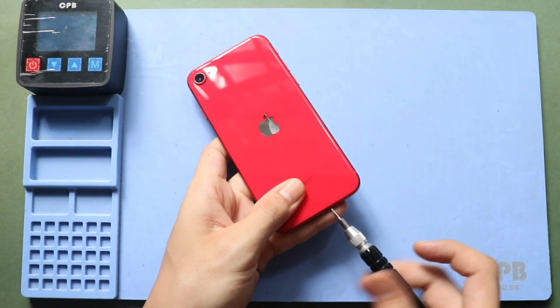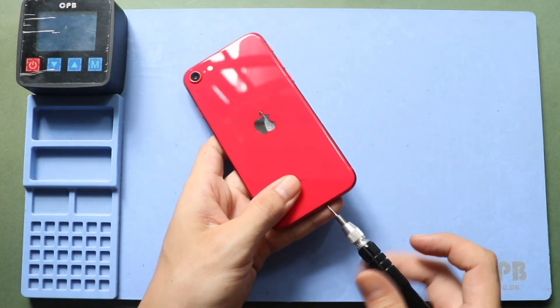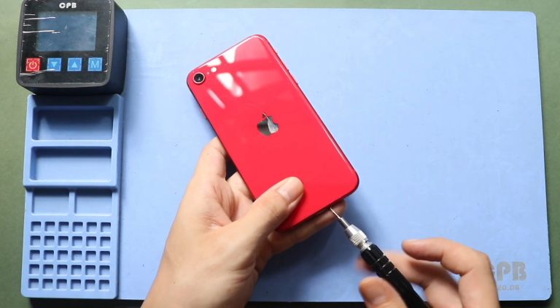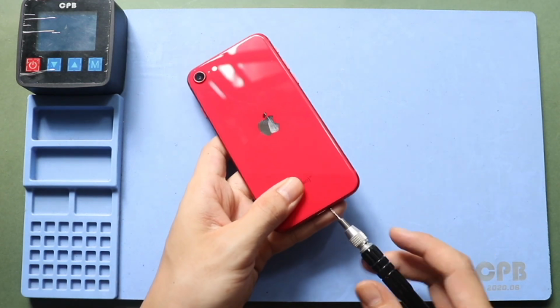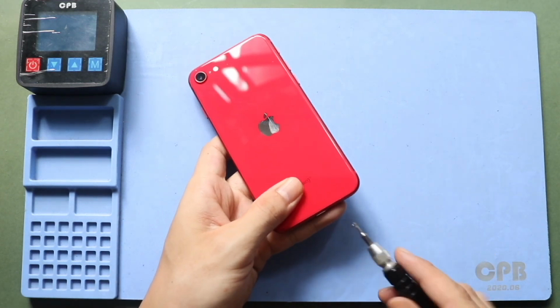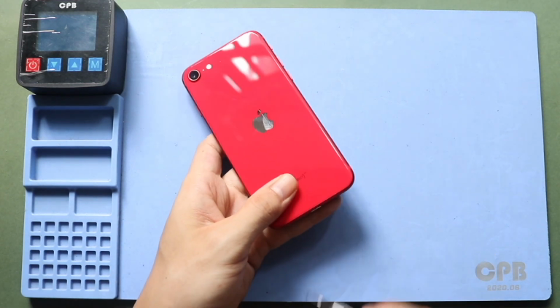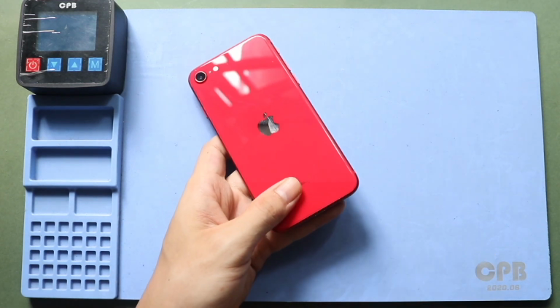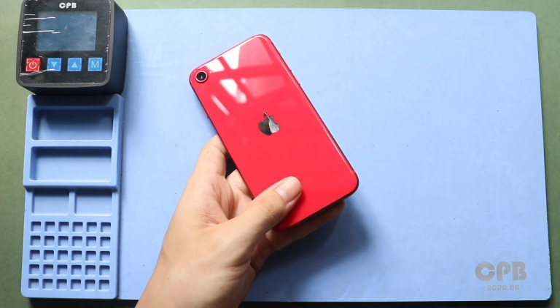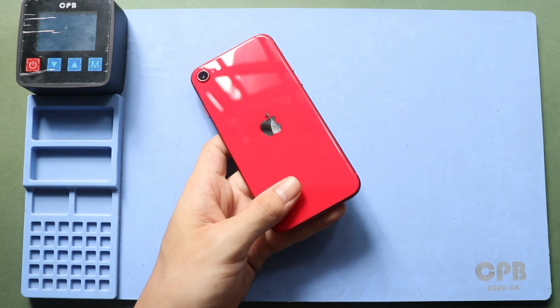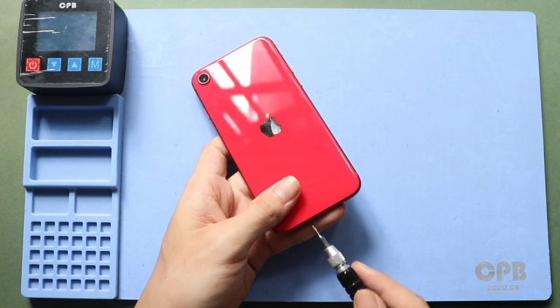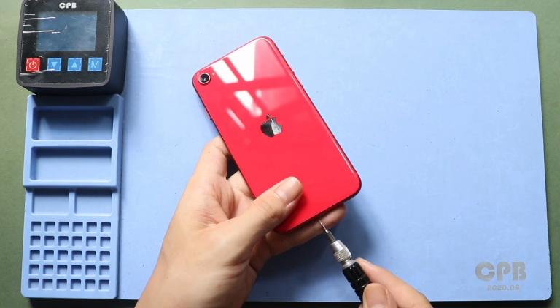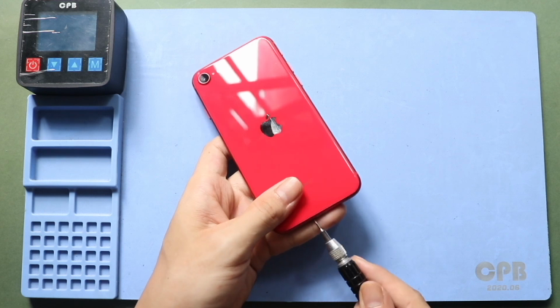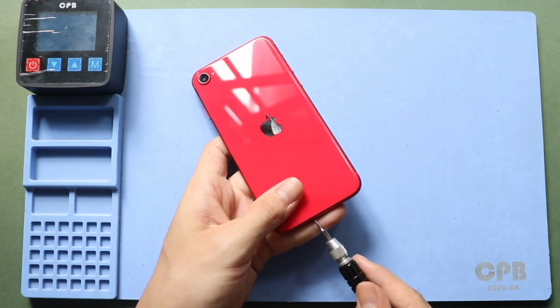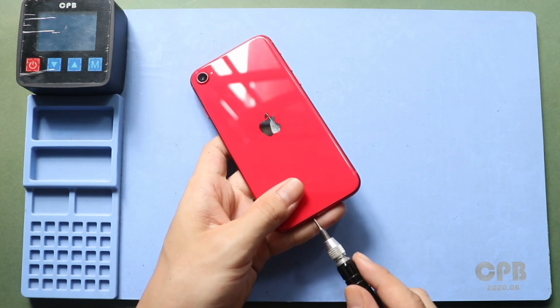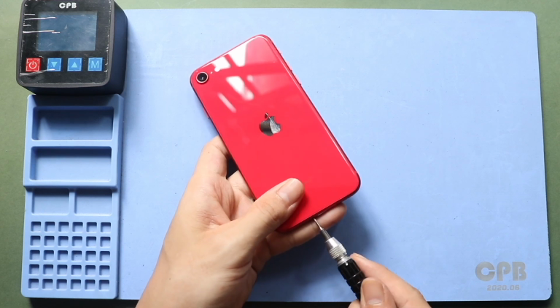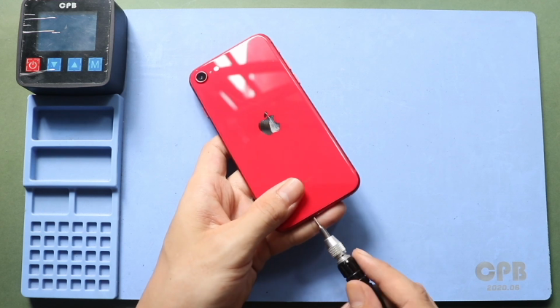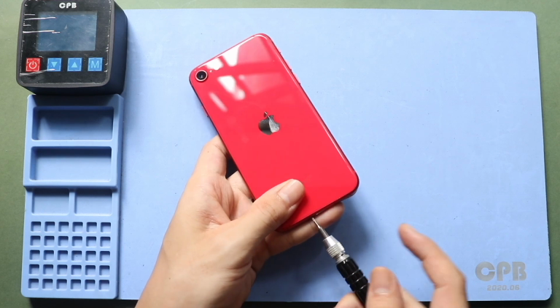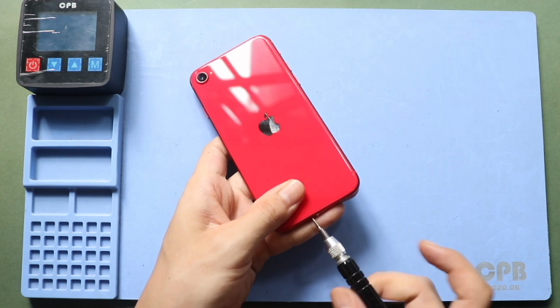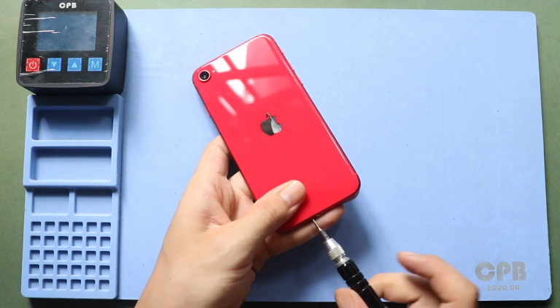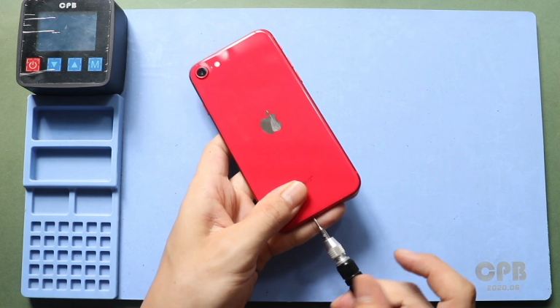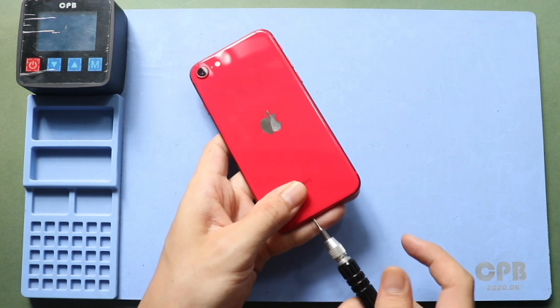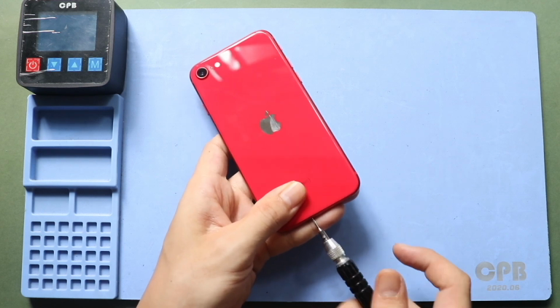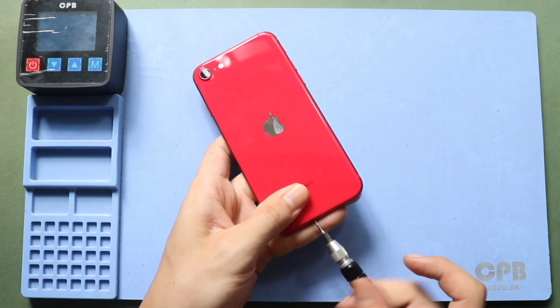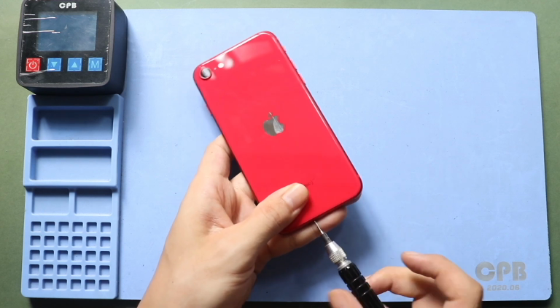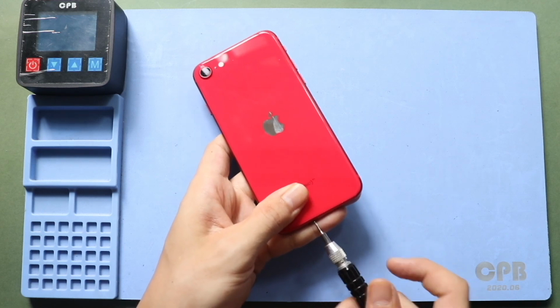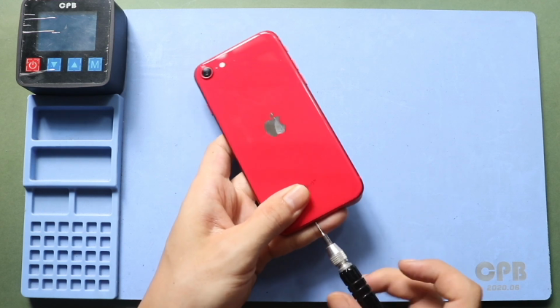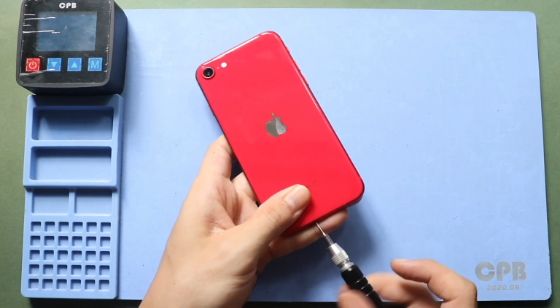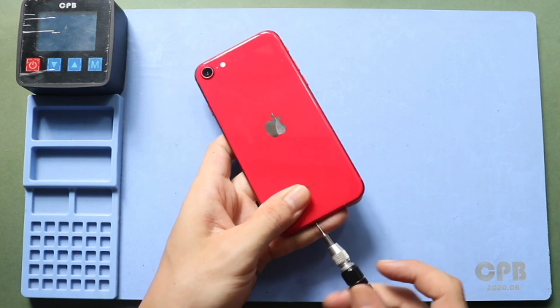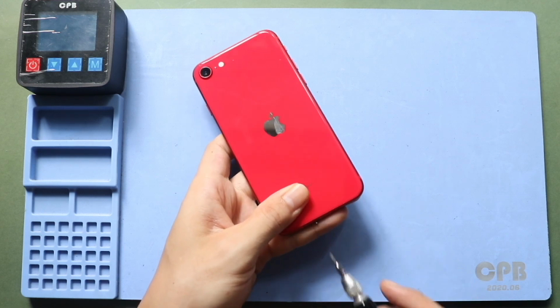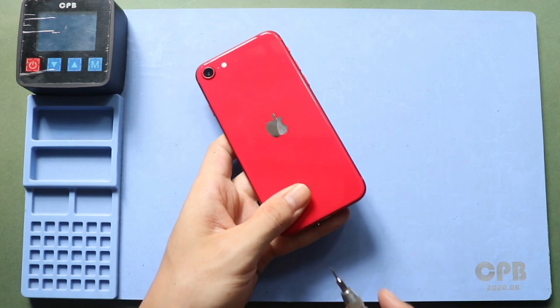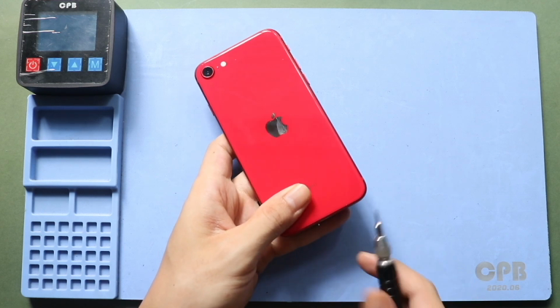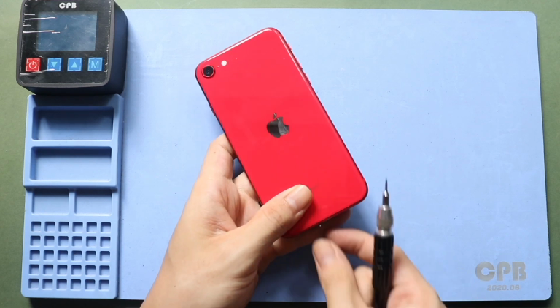Before starting, we need the right tools to proceed with the repair, which are listed in the description.